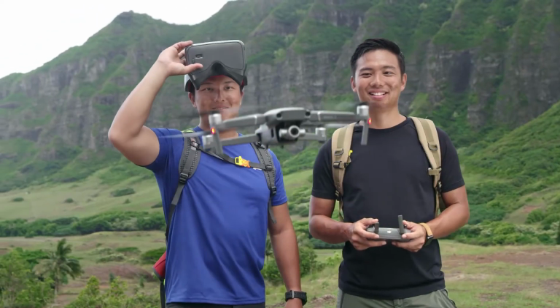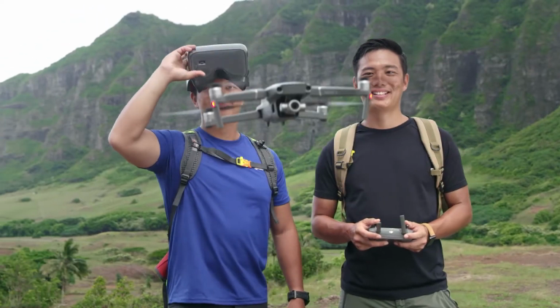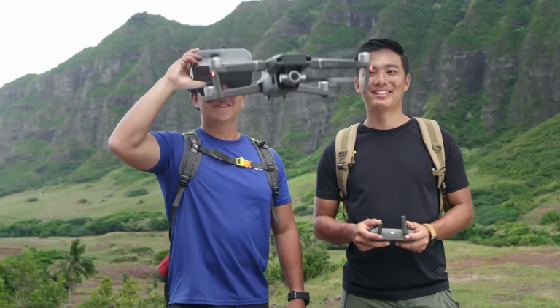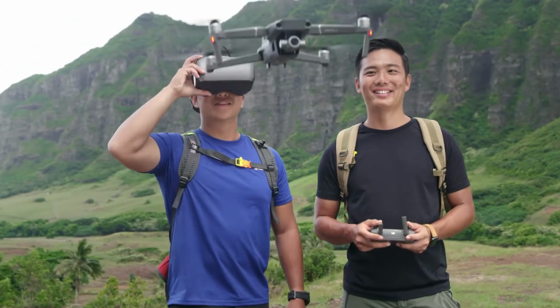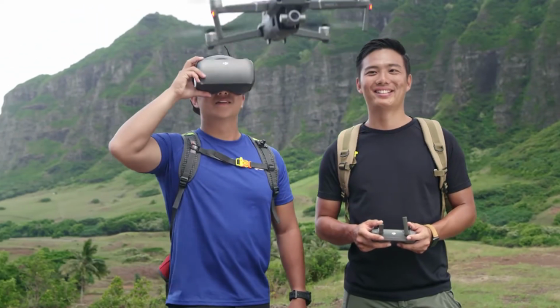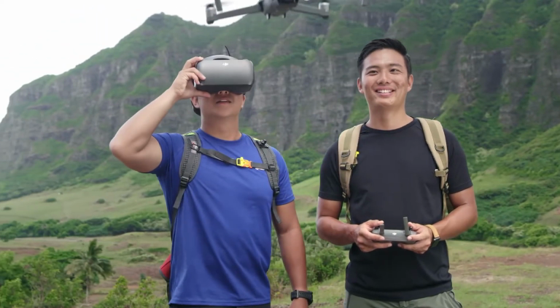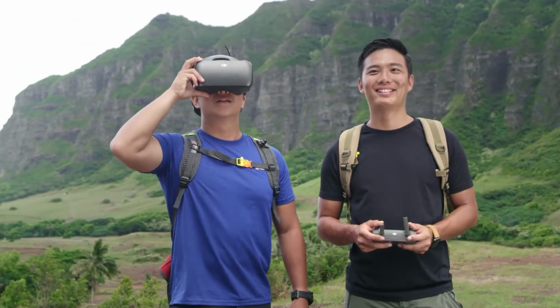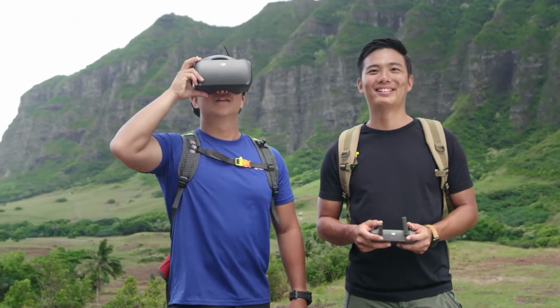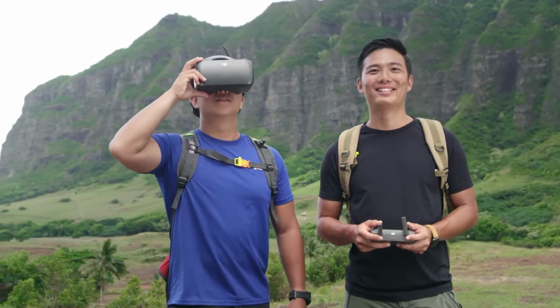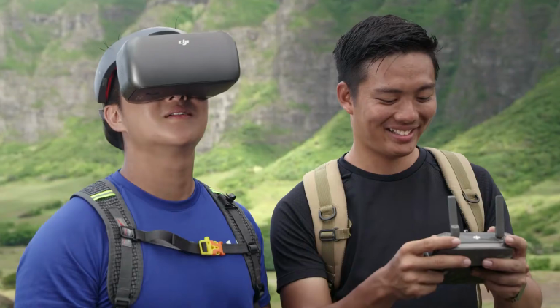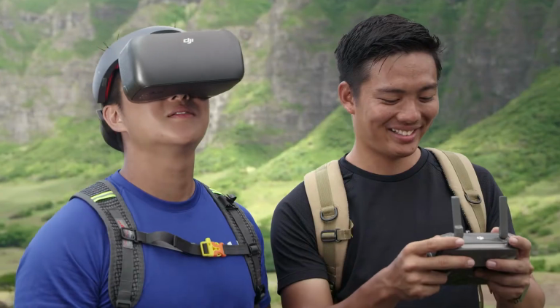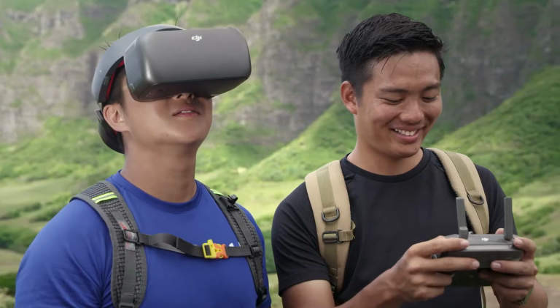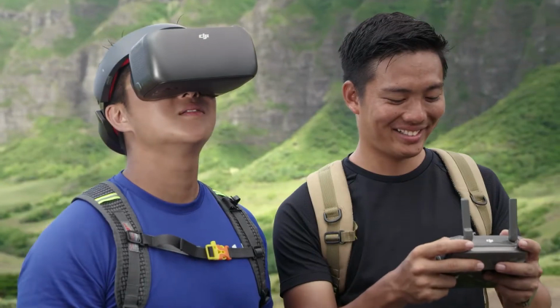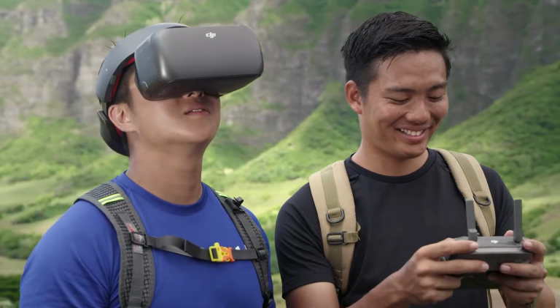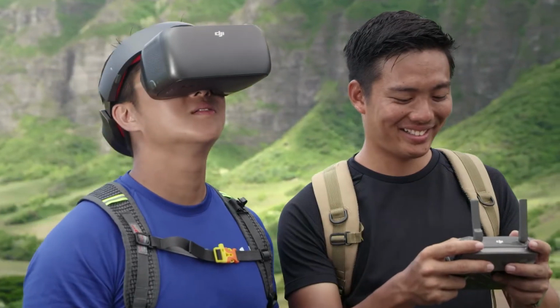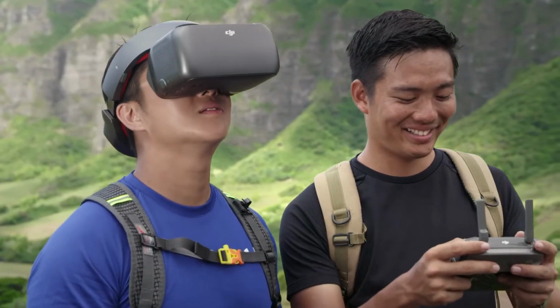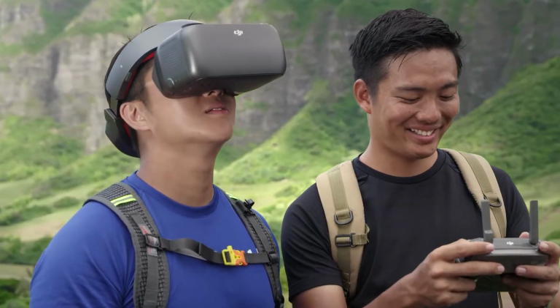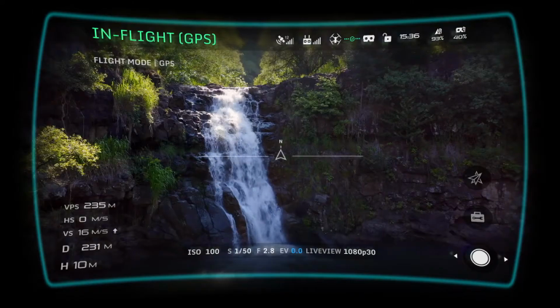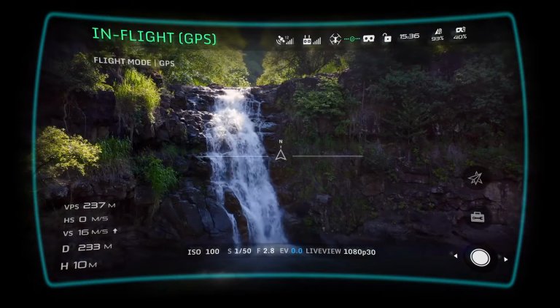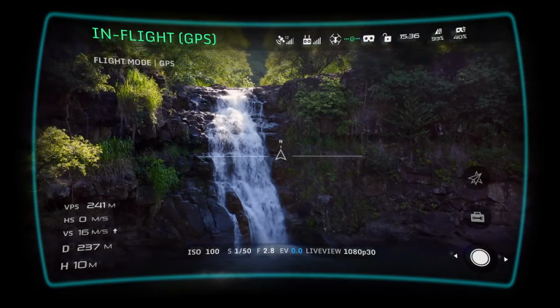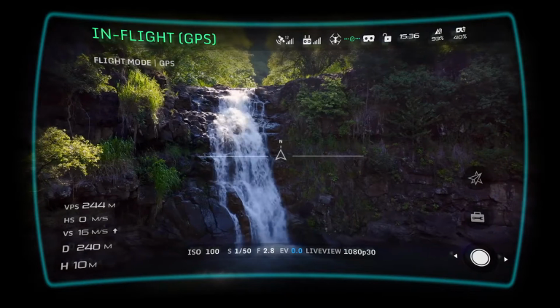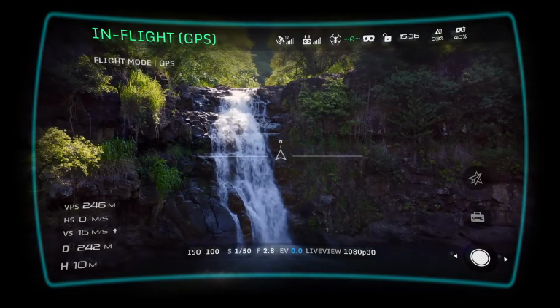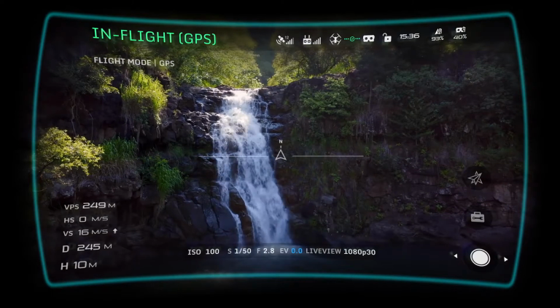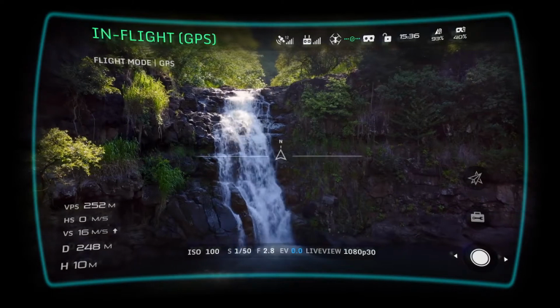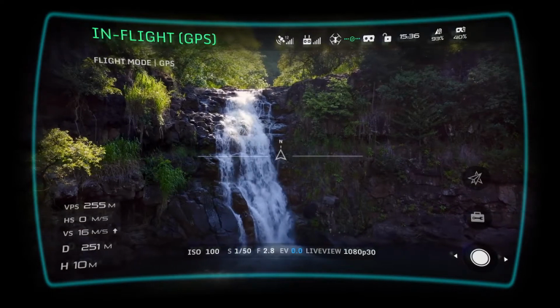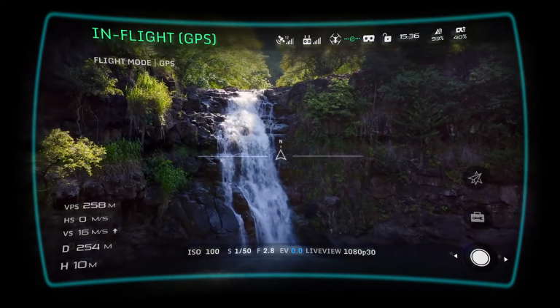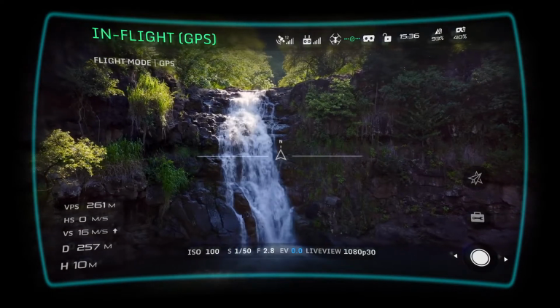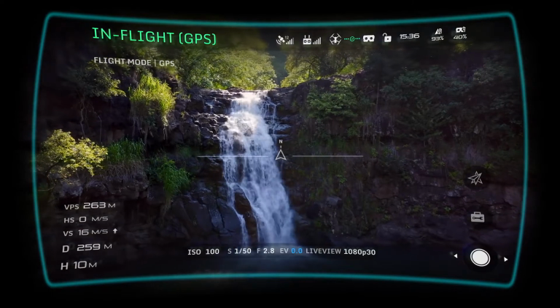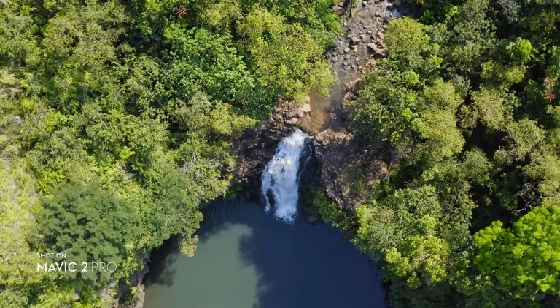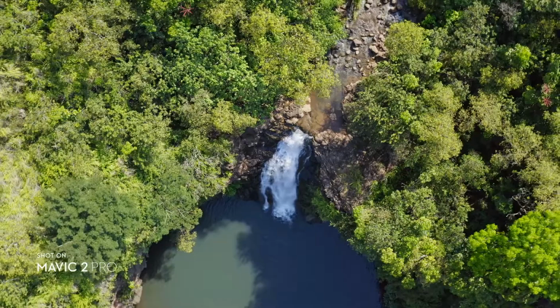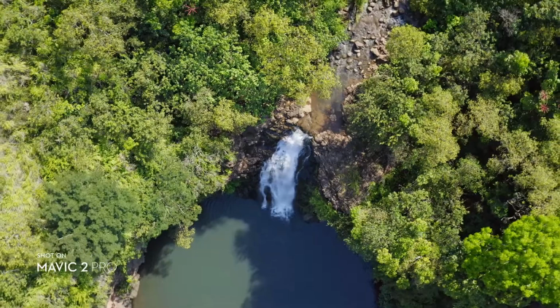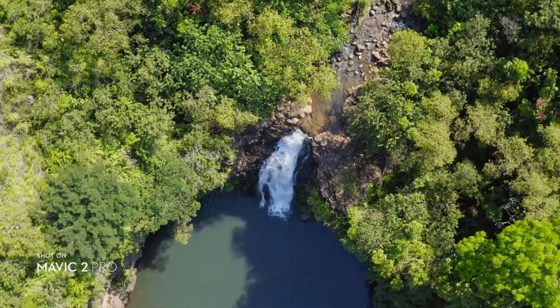DJI Goggles users can enjoy an enhanced experience with a clearer video feed and lower latency.